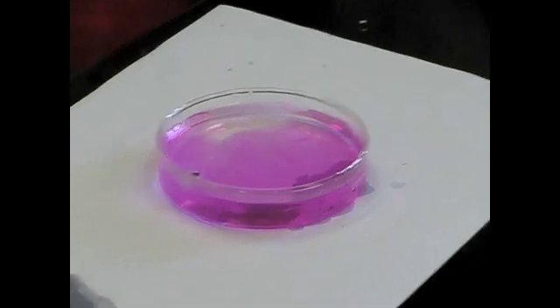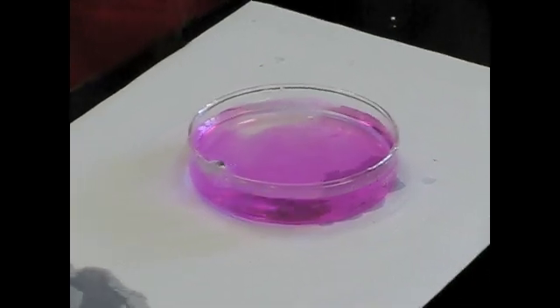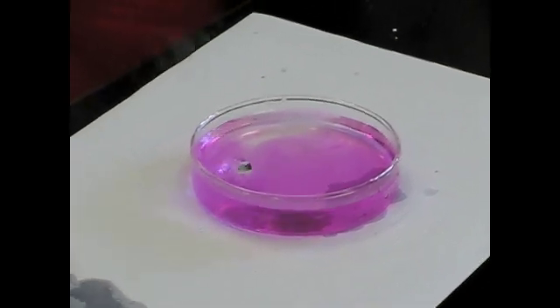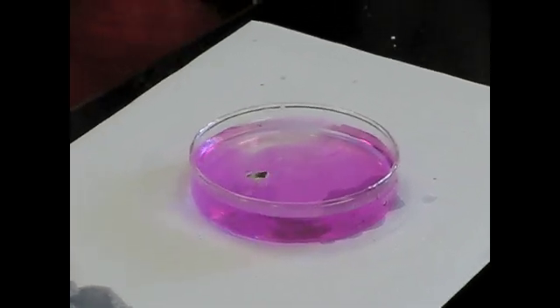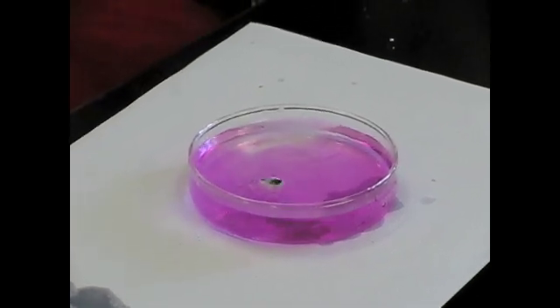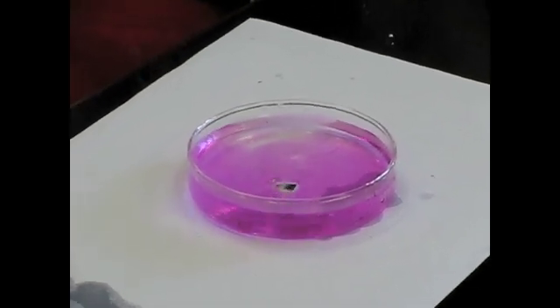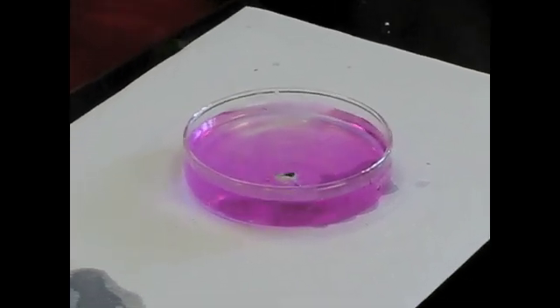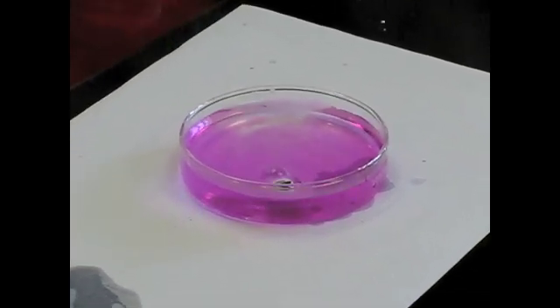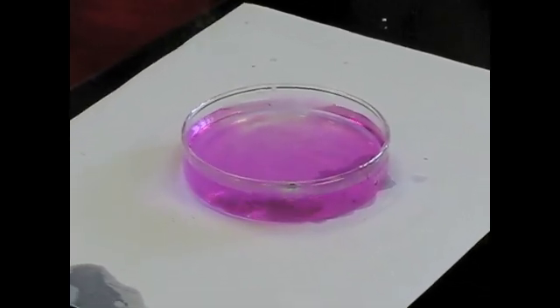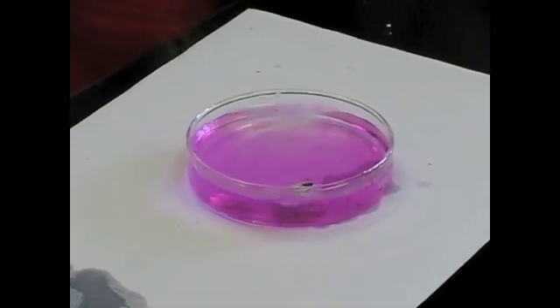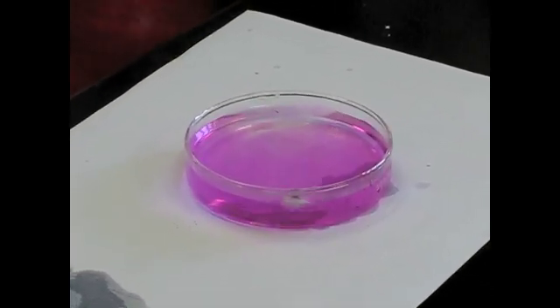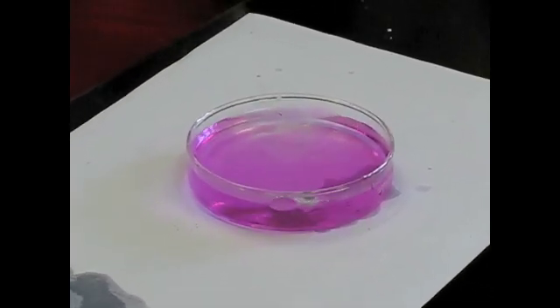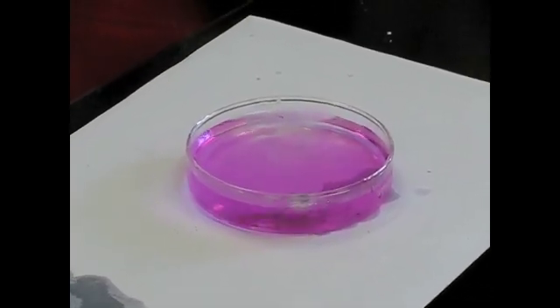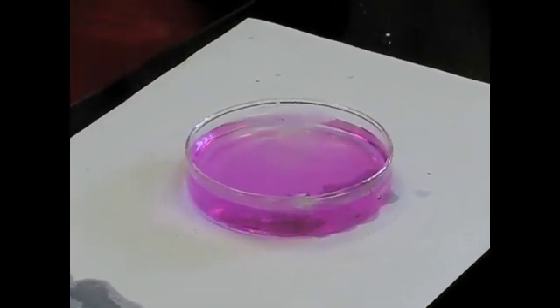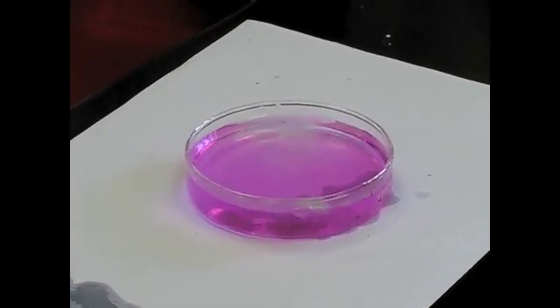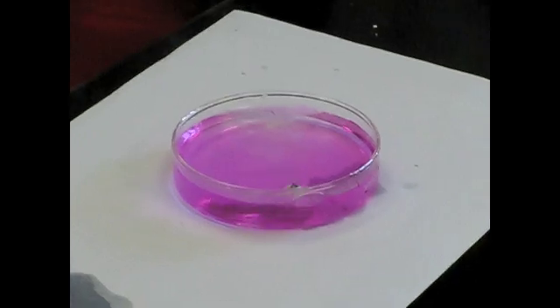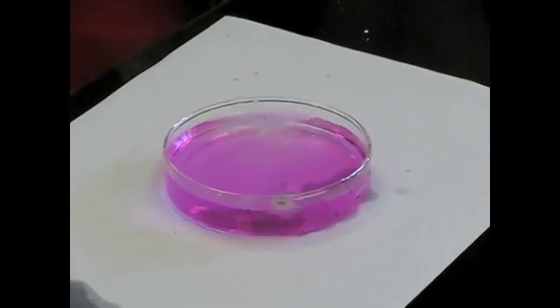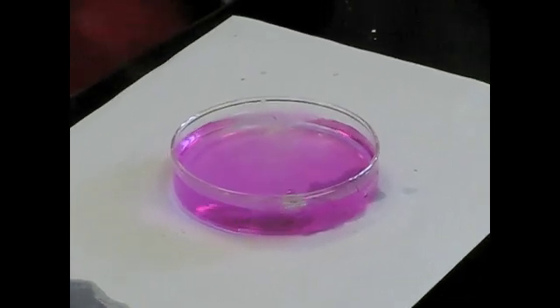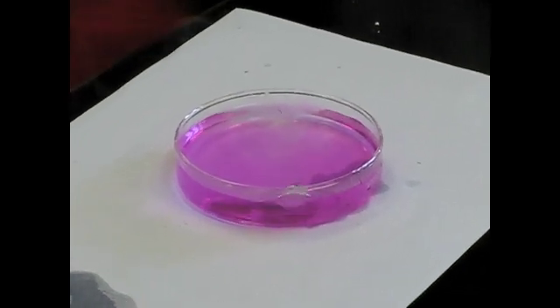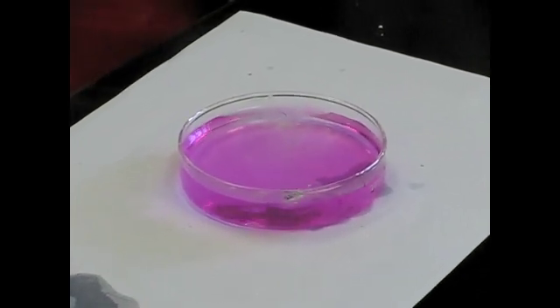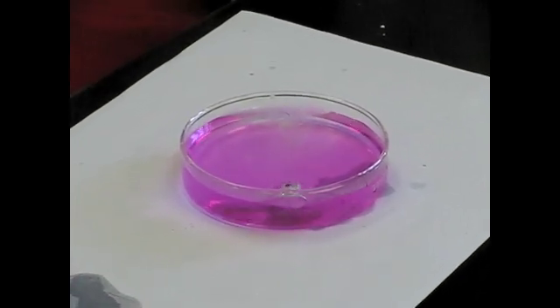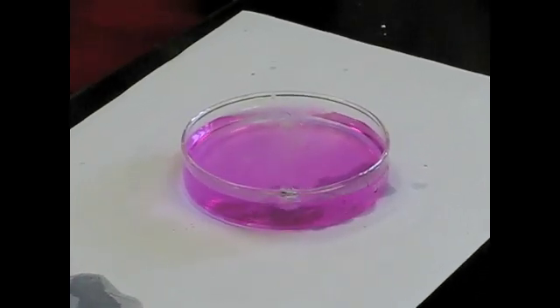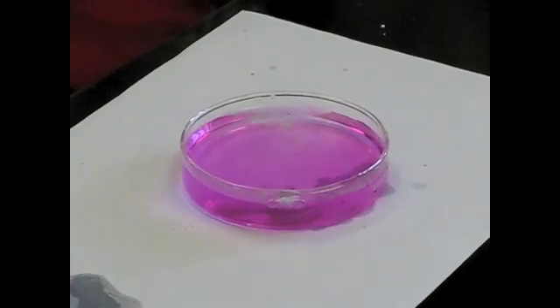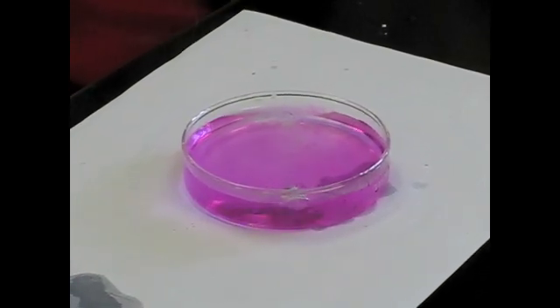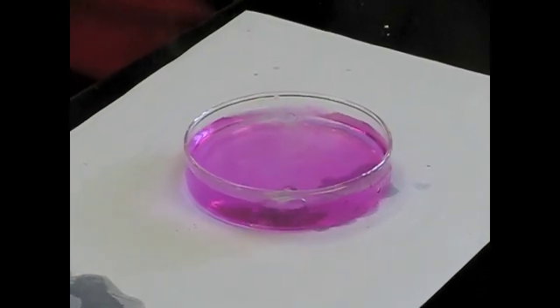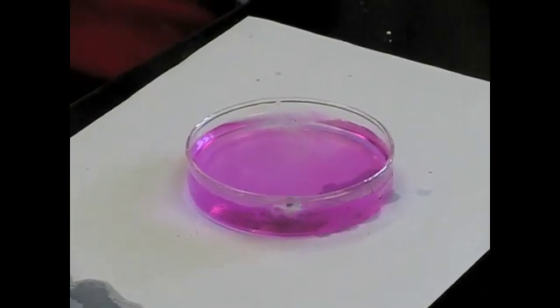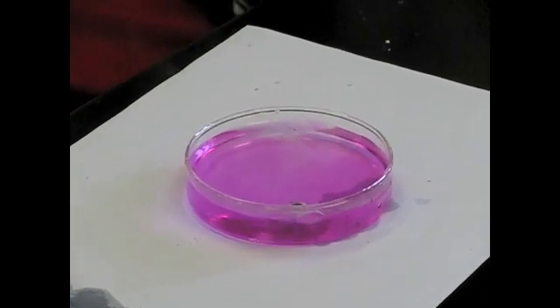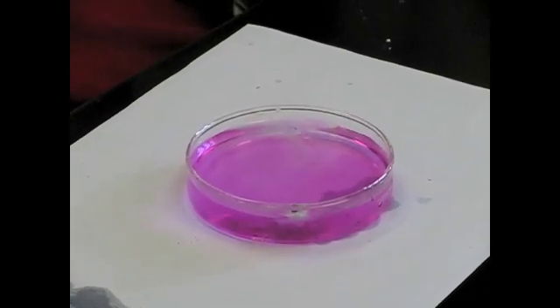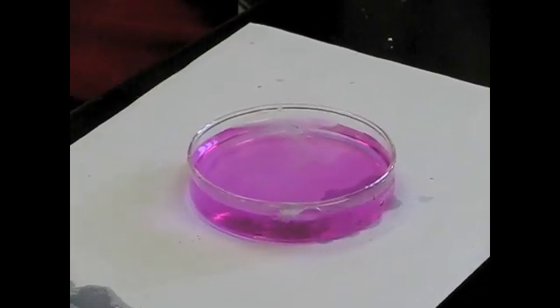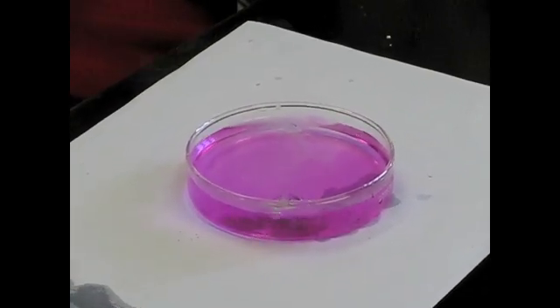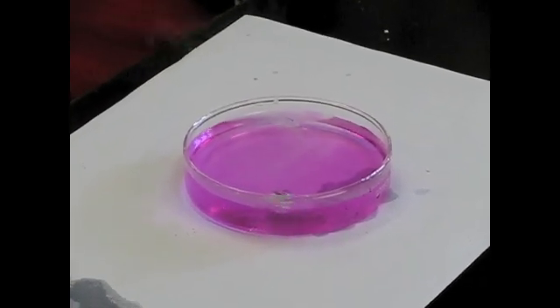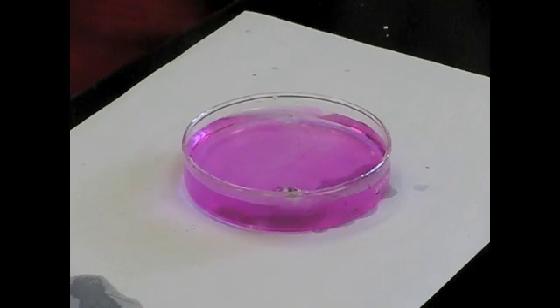Why is that turning pink? It's basic. But why is it turning pink? Because there's phenolphthalein in the water and it's an indicator.